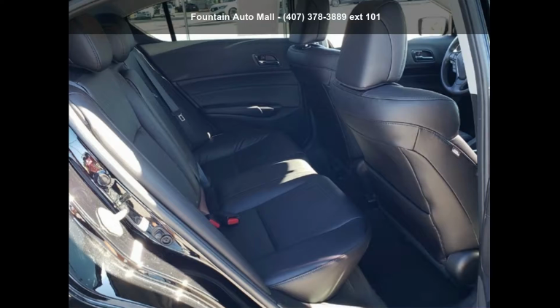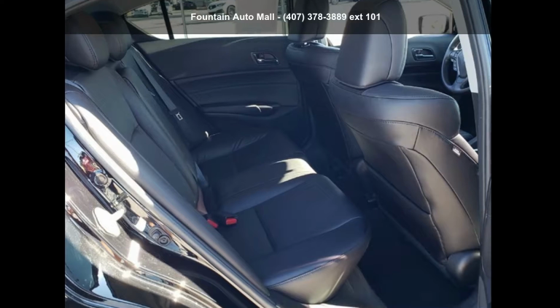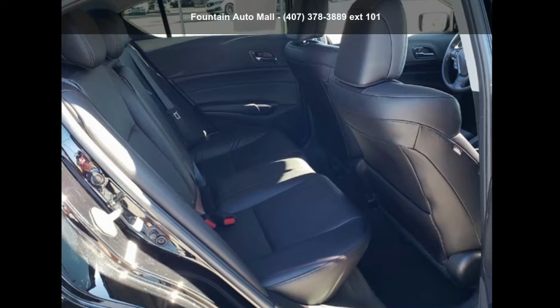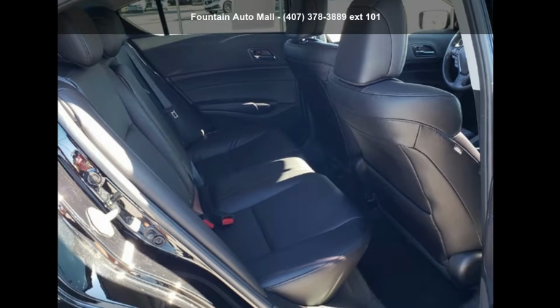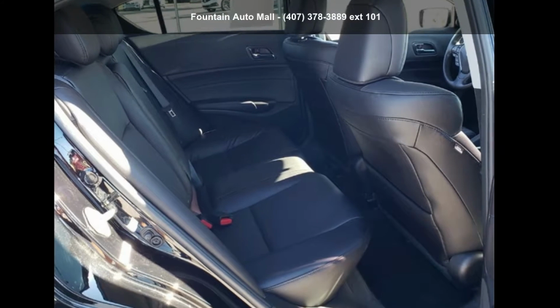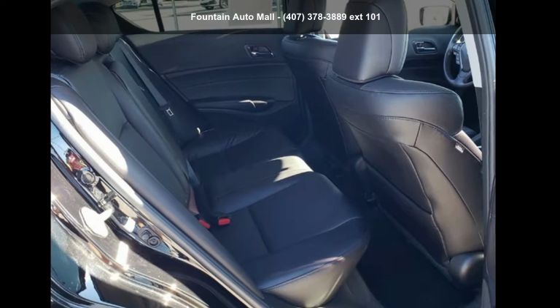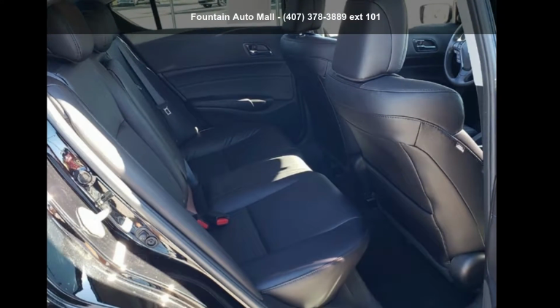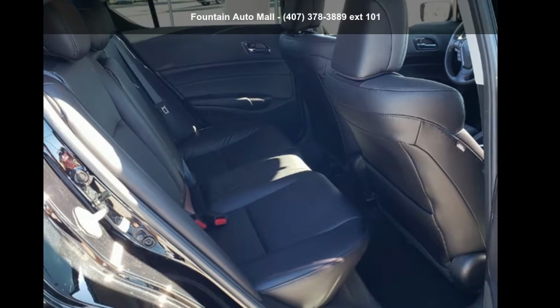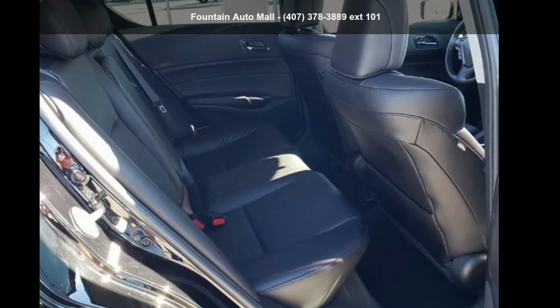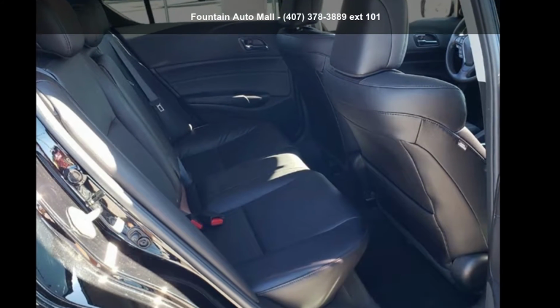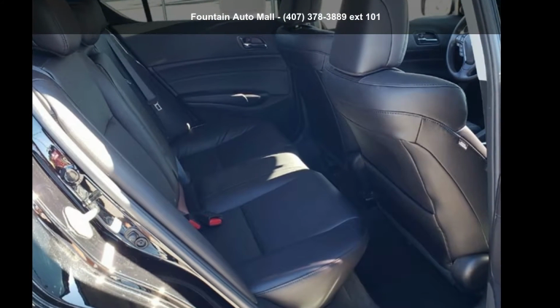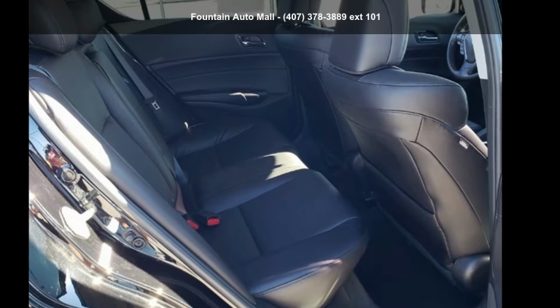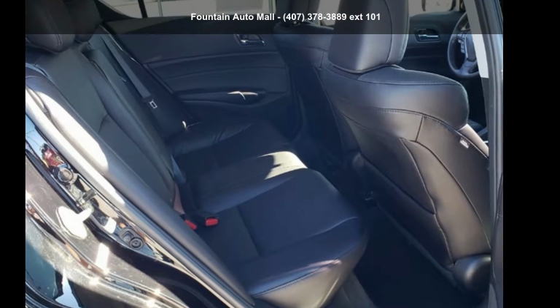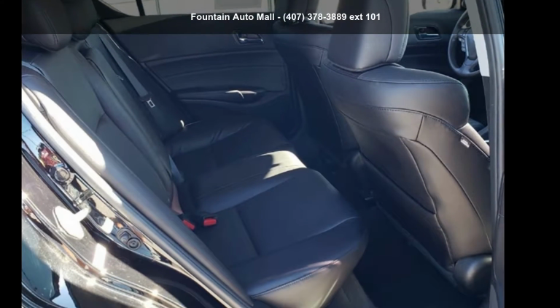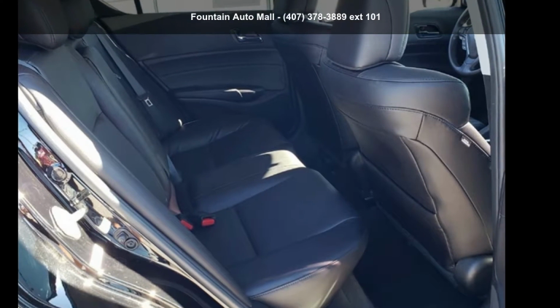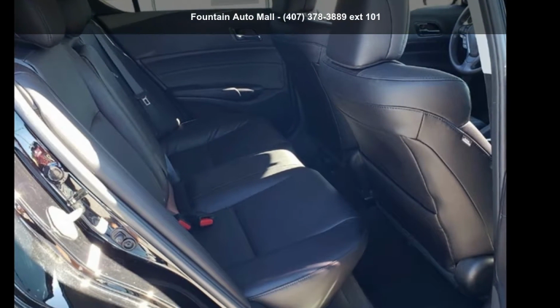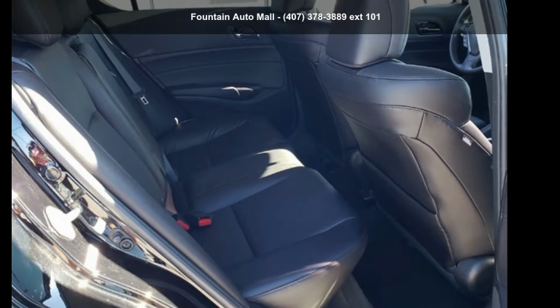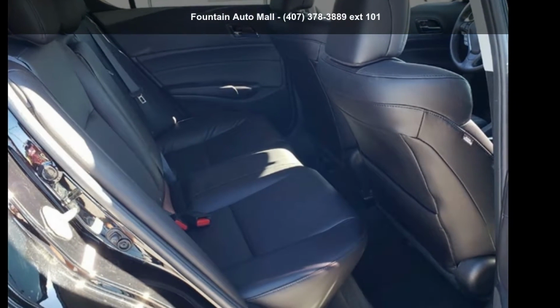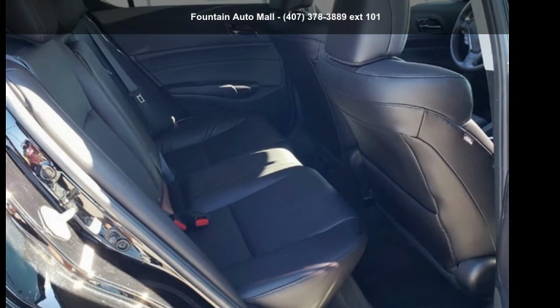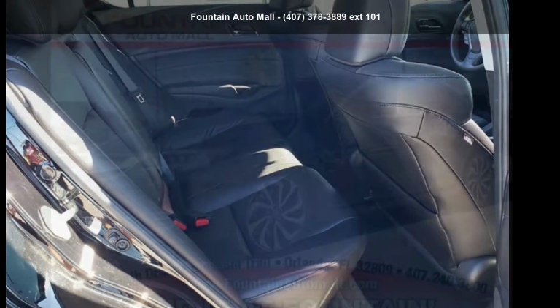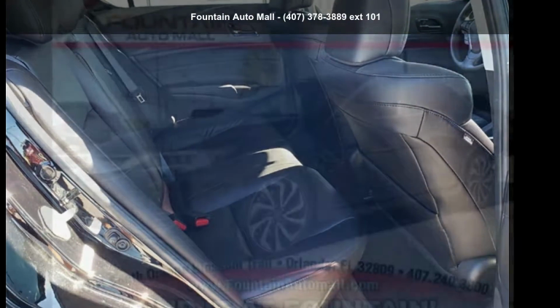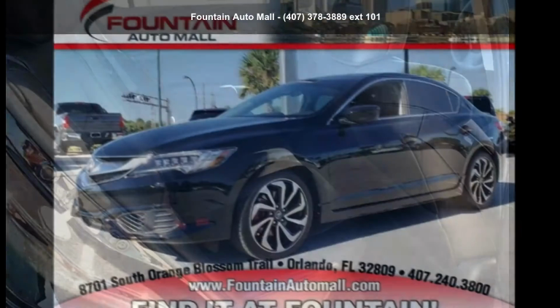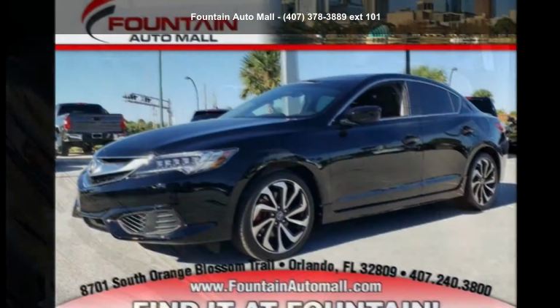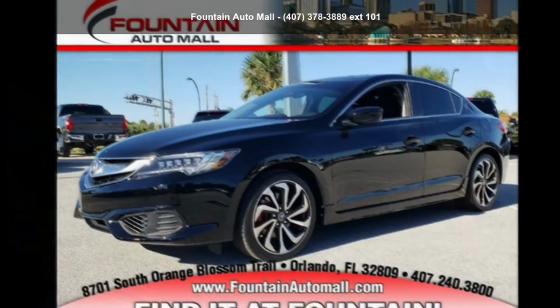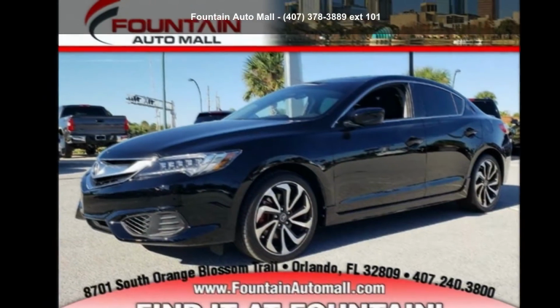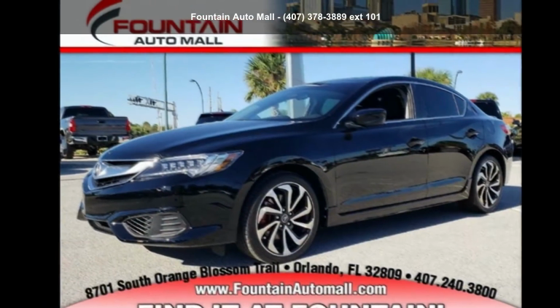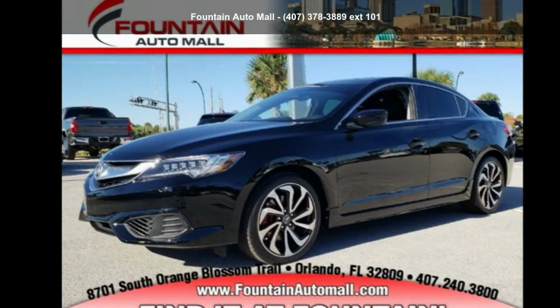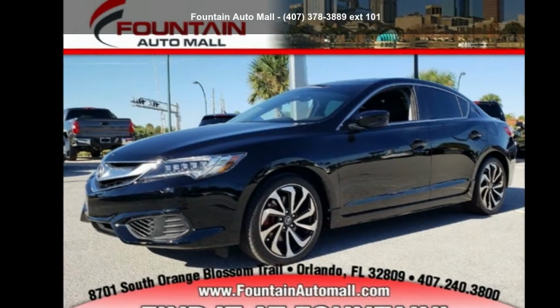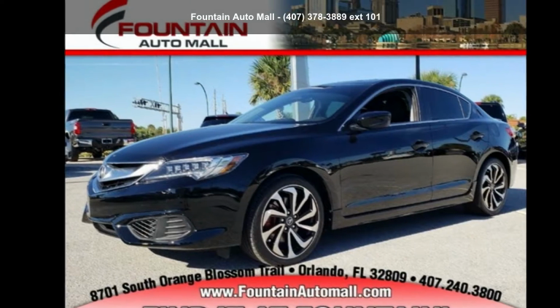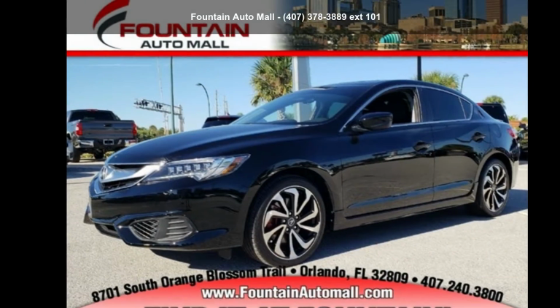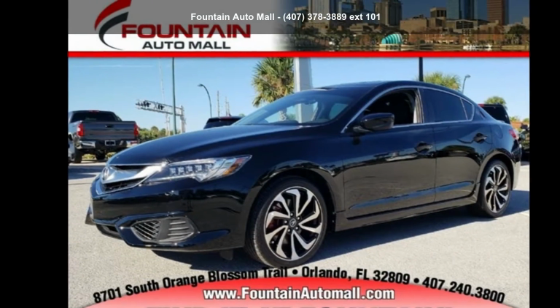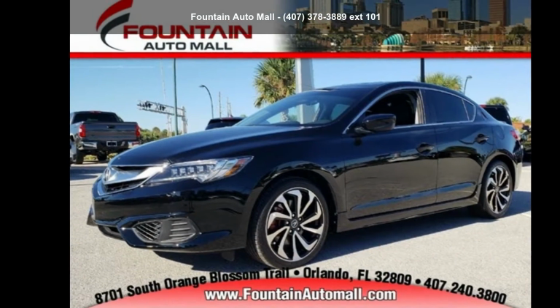Step into the Acura 2018 ILX Special Edition. Don't miss this great deal on a luxury vehicle.